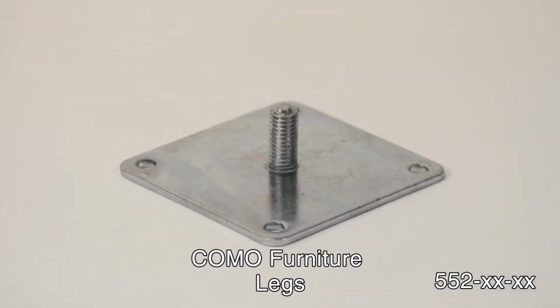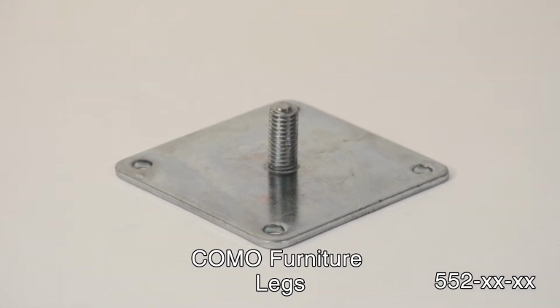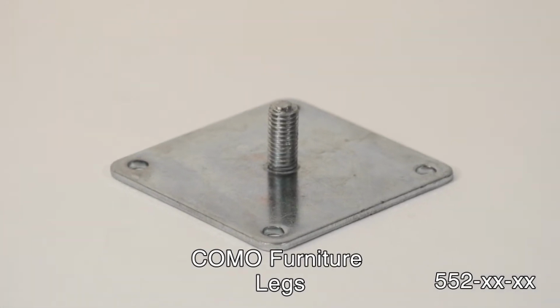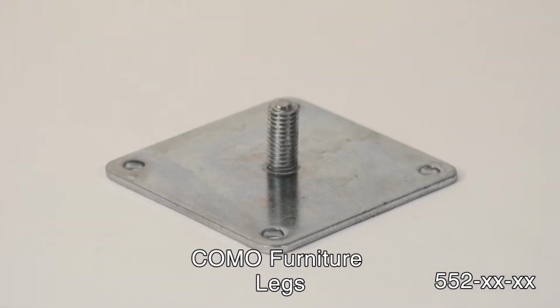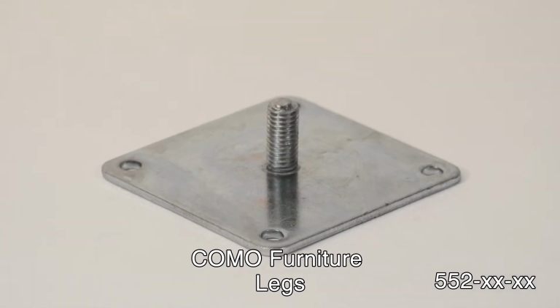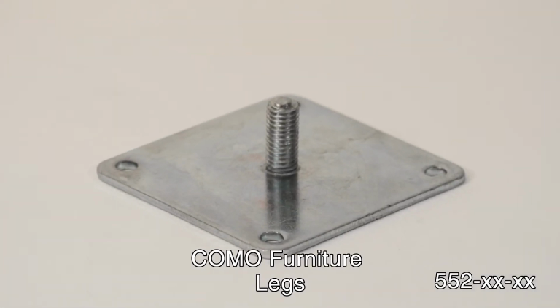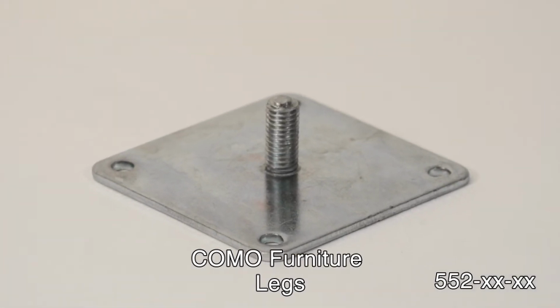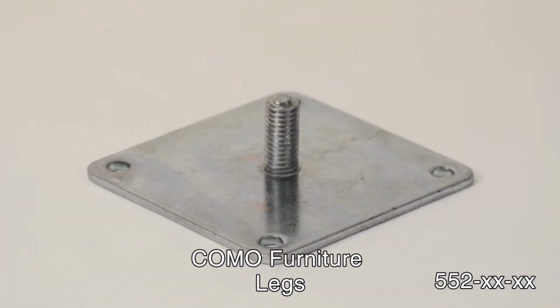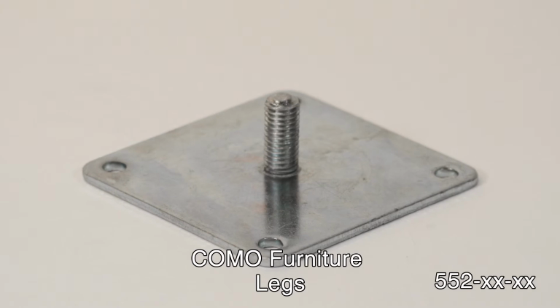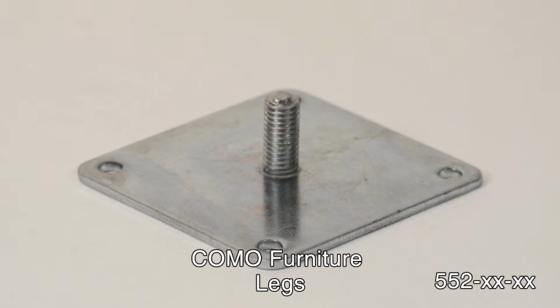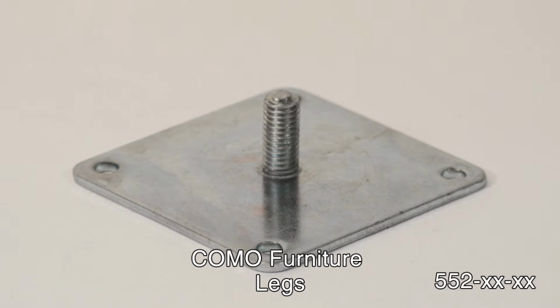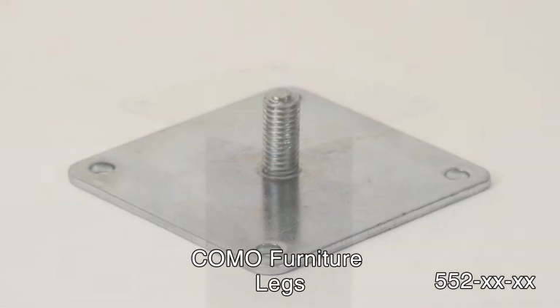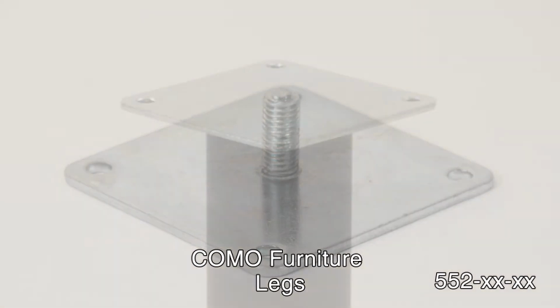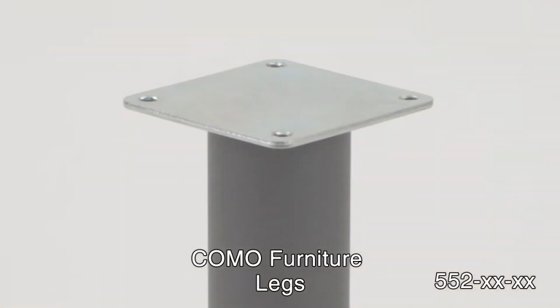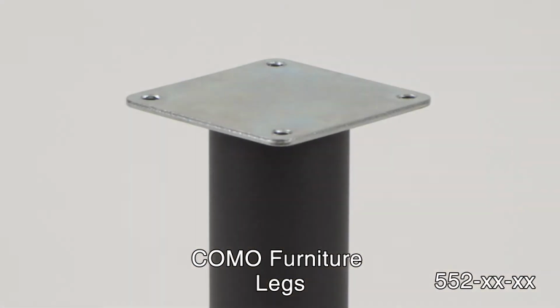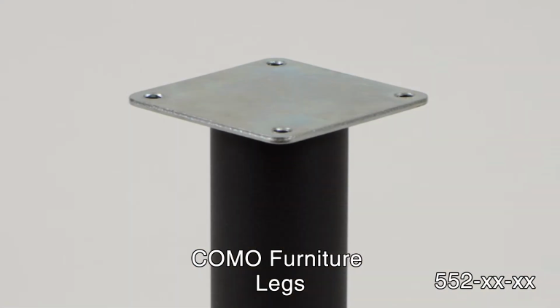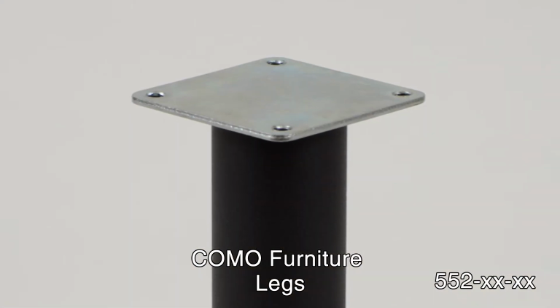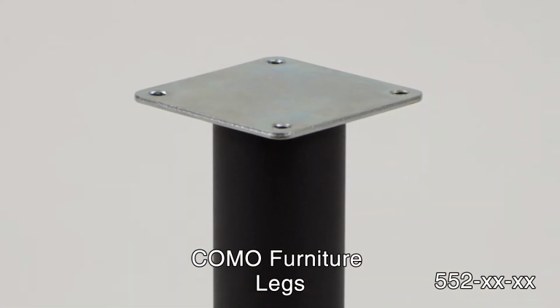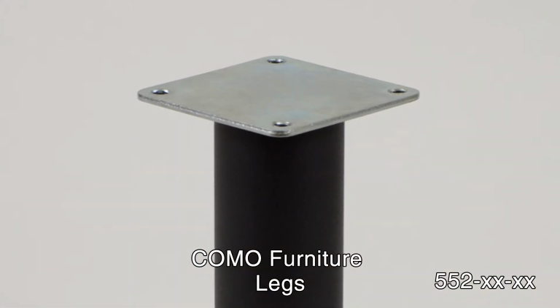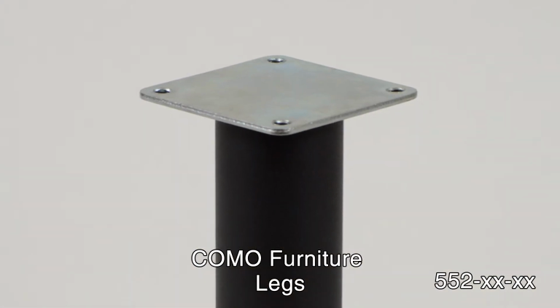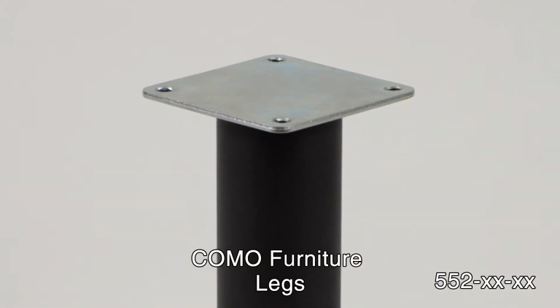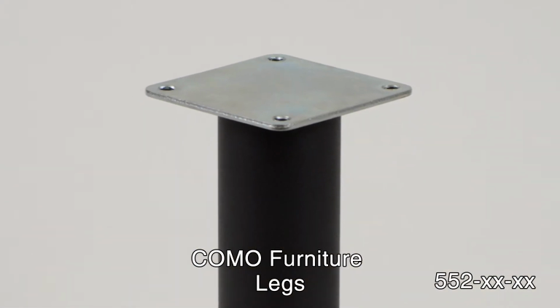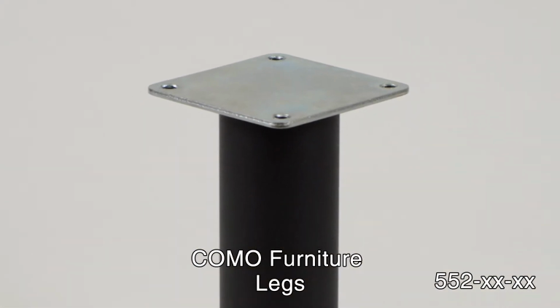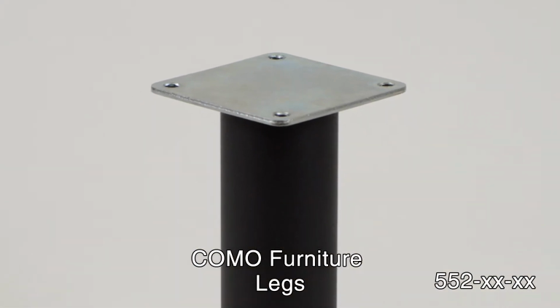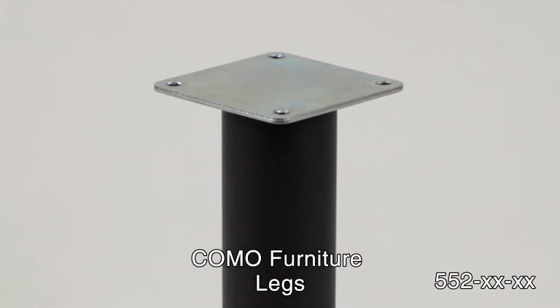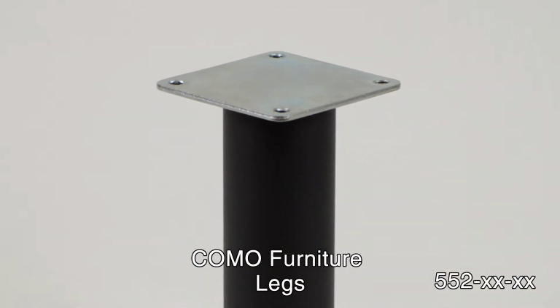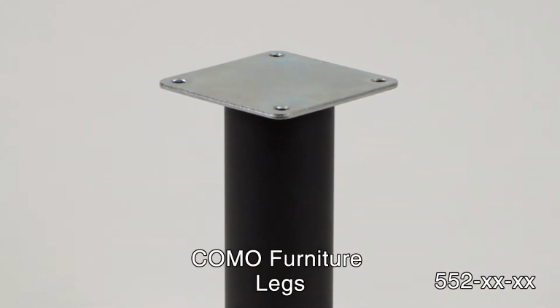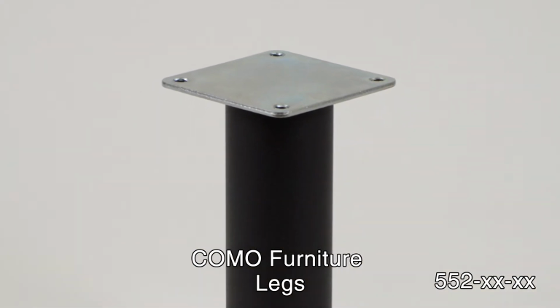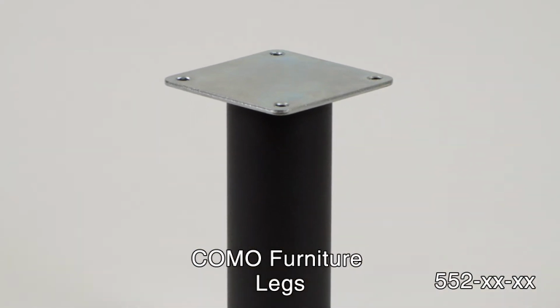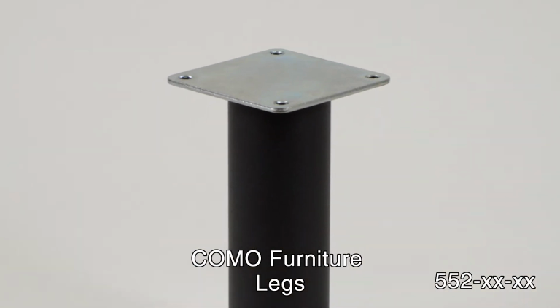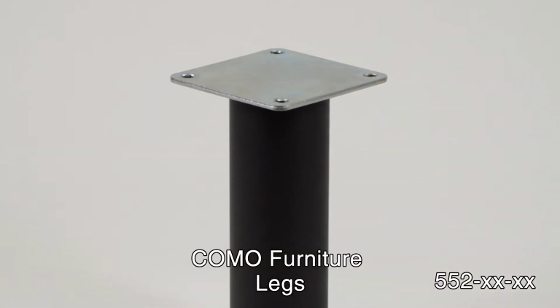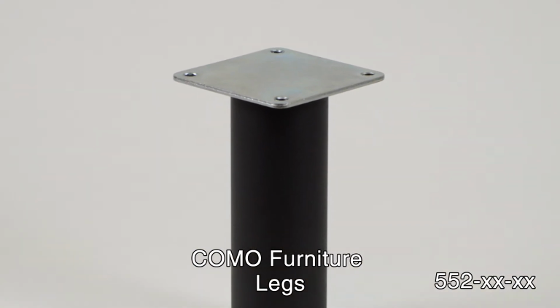Como Legs are plate-mounted, ensuring a sturdy and durable installation.